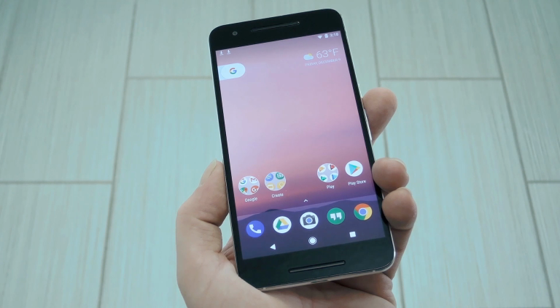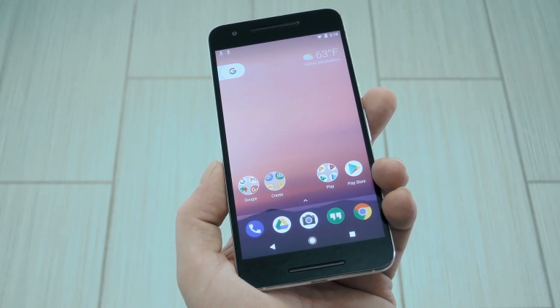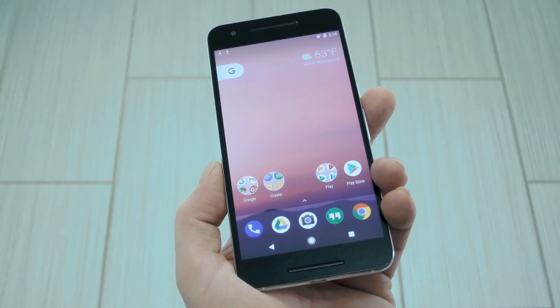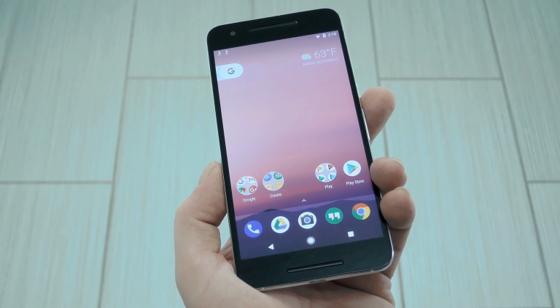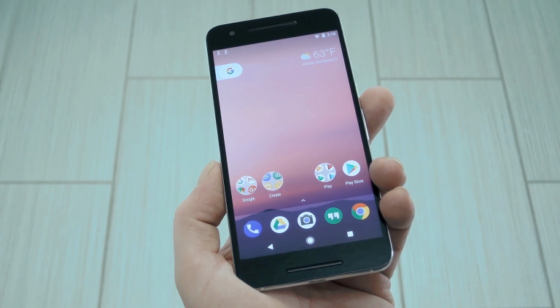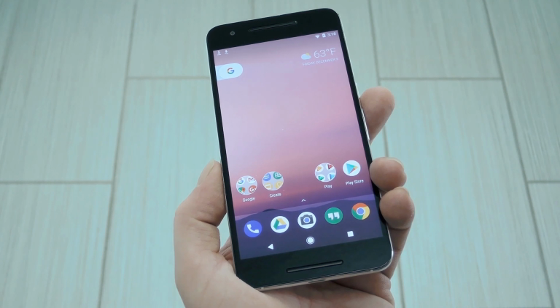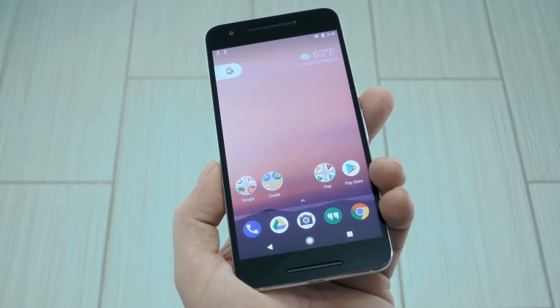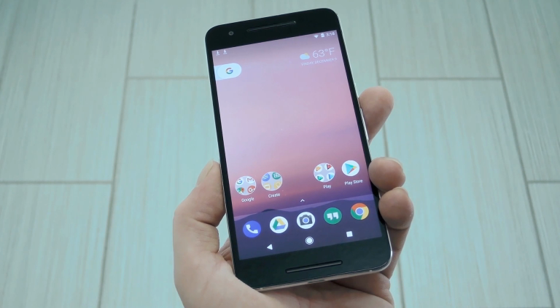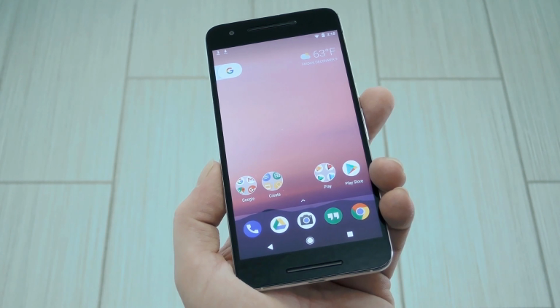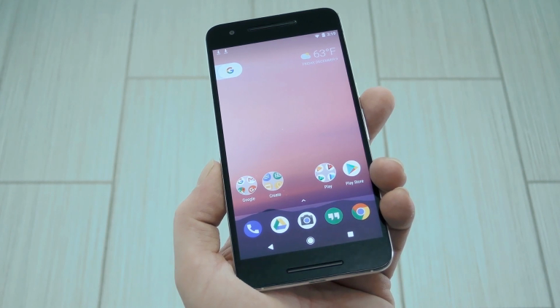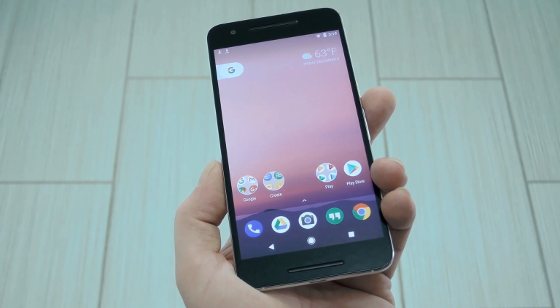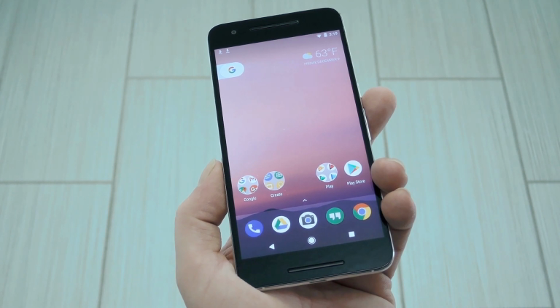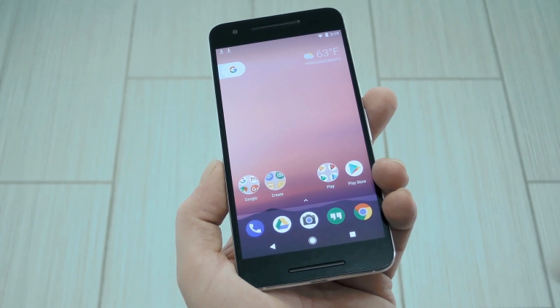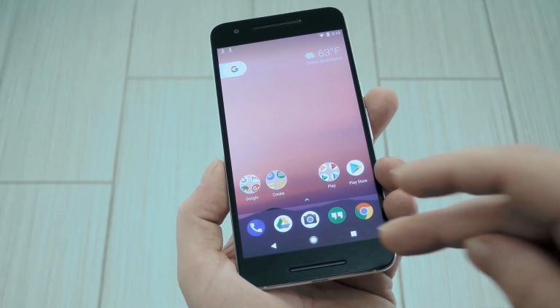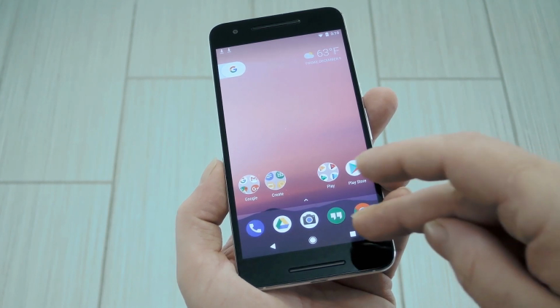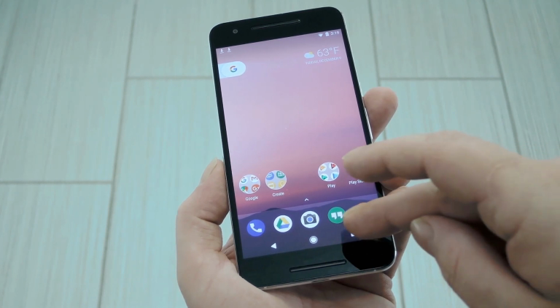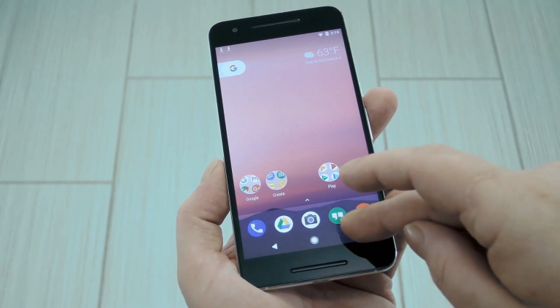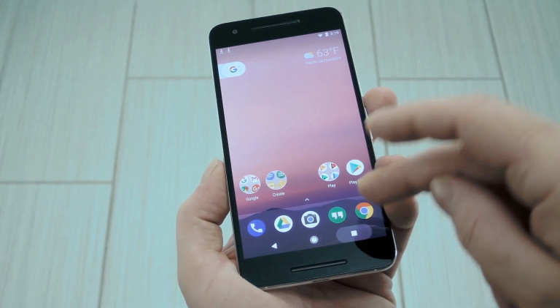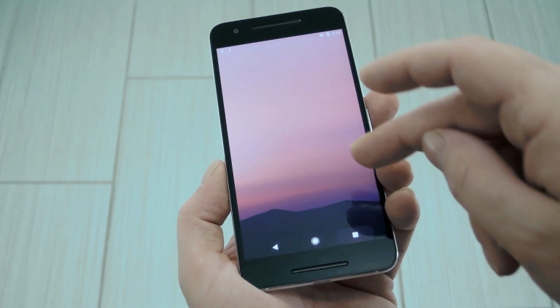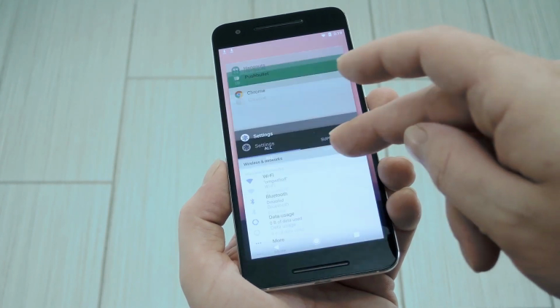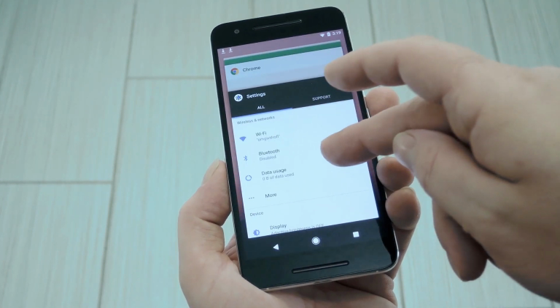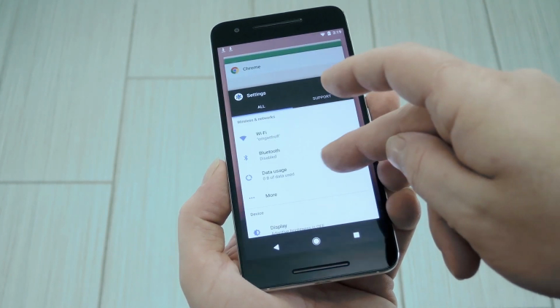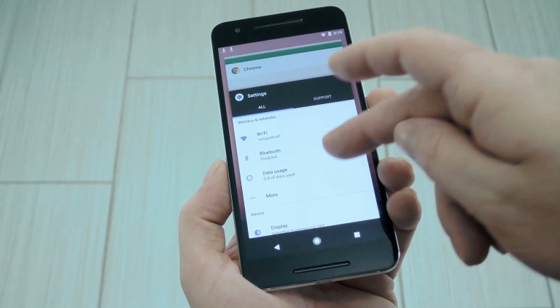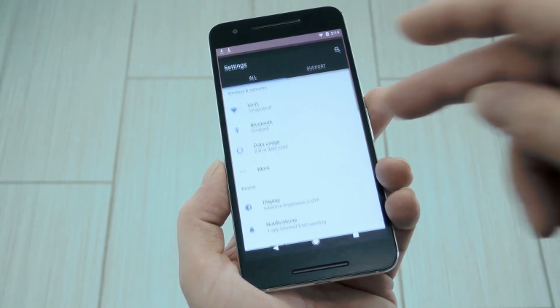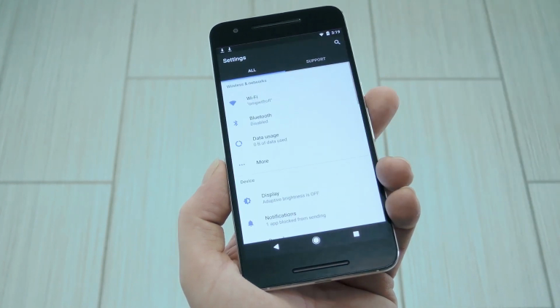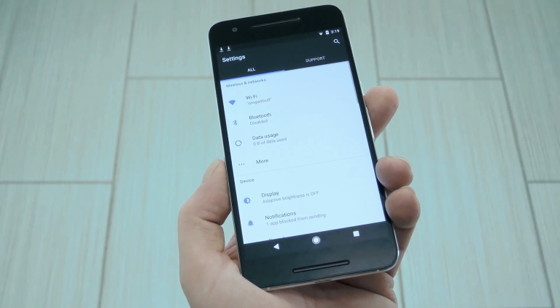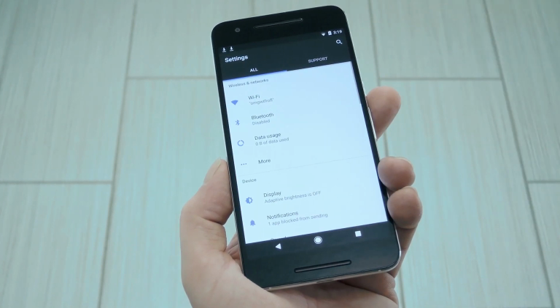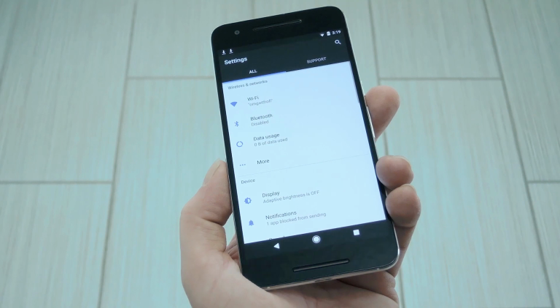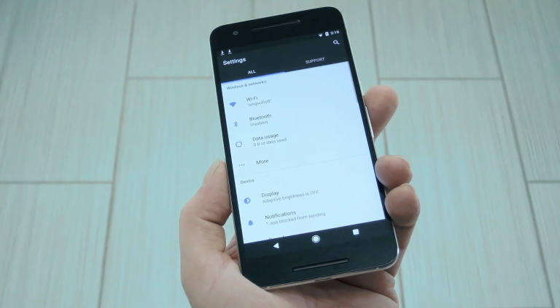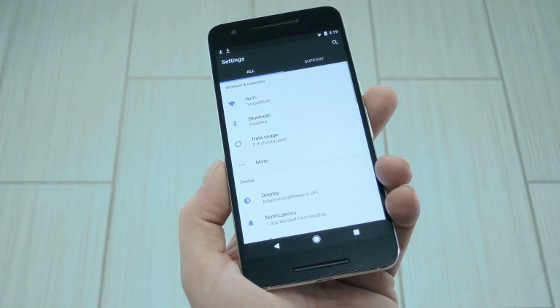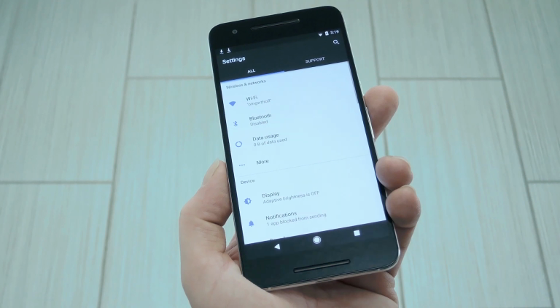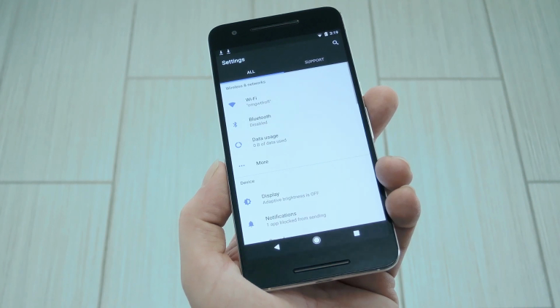Hey what's up everybody, it's Talos with GadgetHacks, and today I'm going to show you how to turn your Nexus 6P into a Pixel.